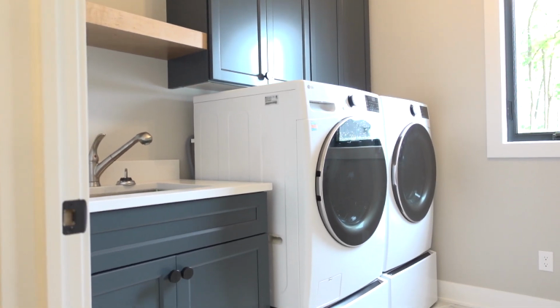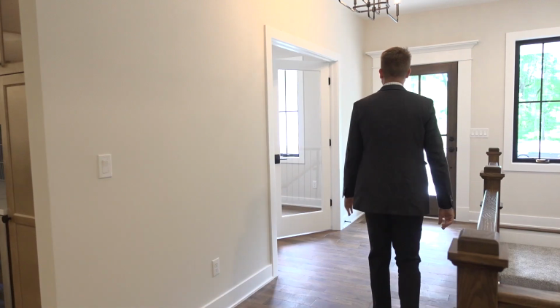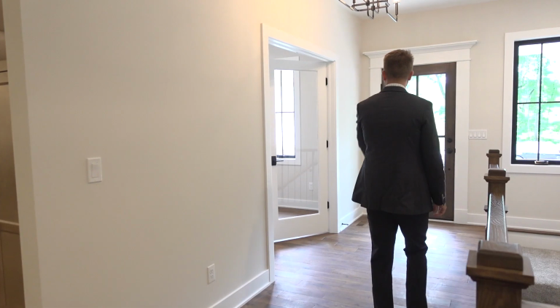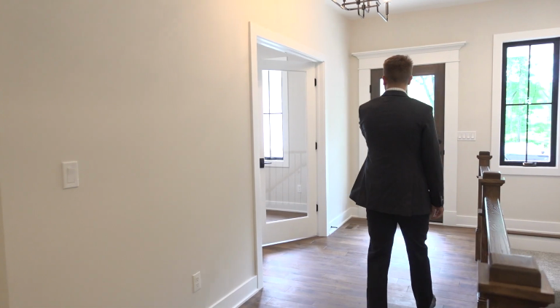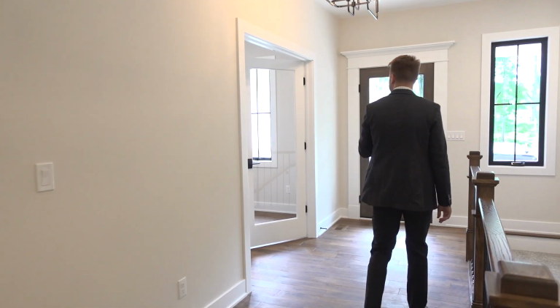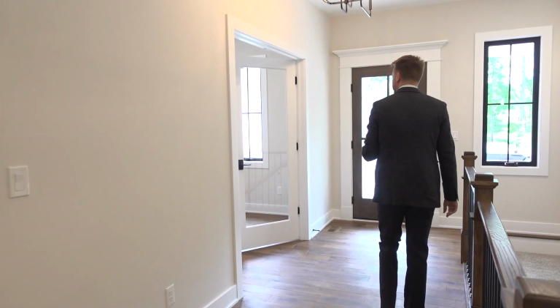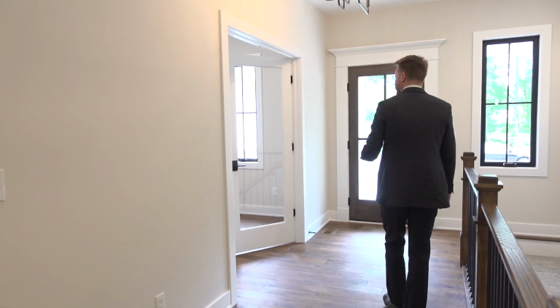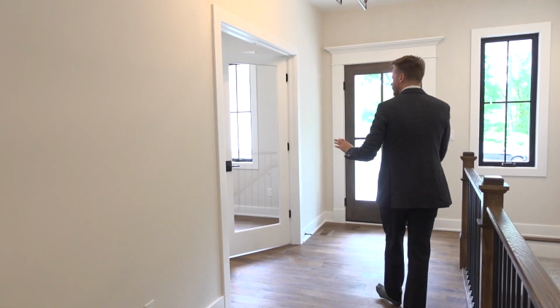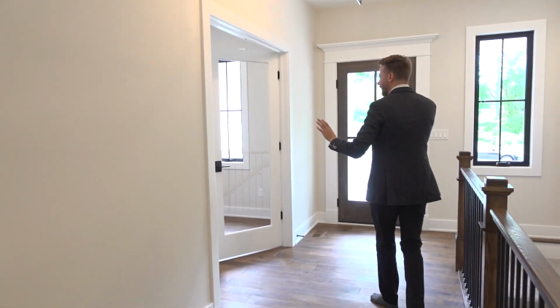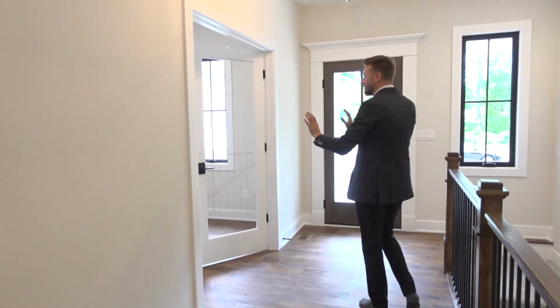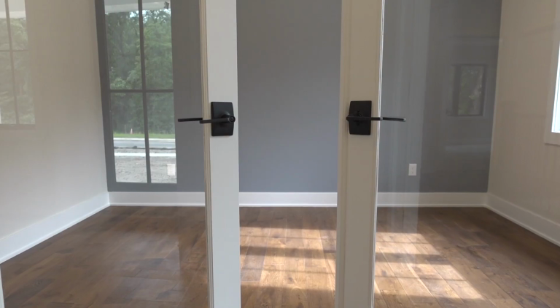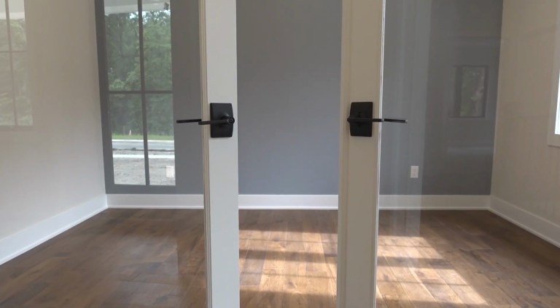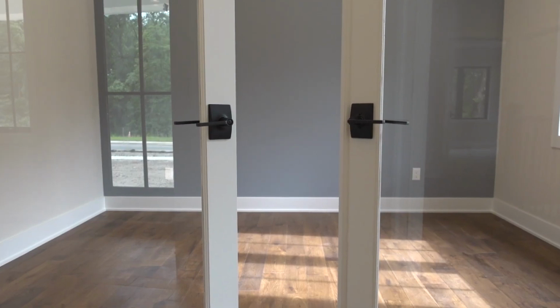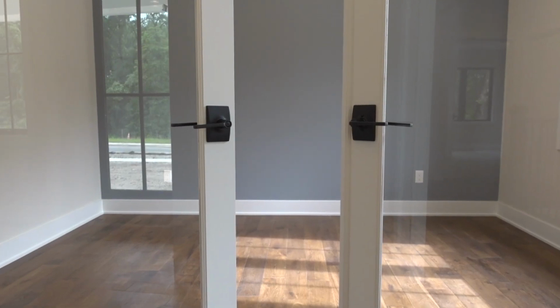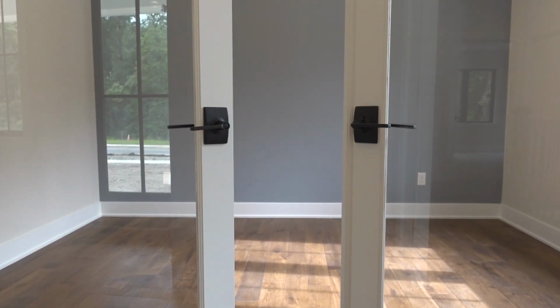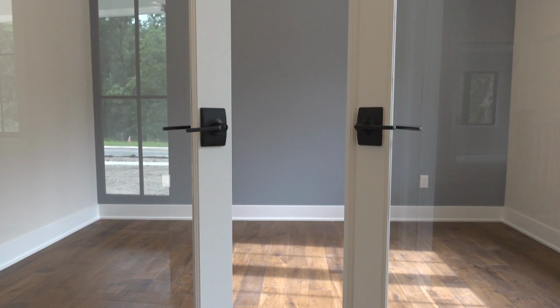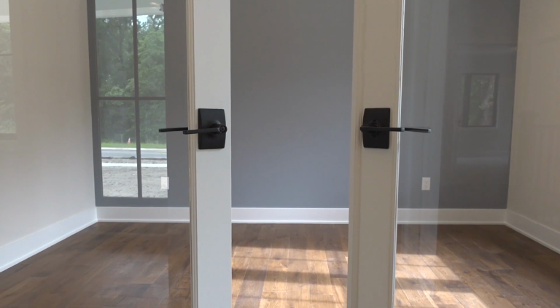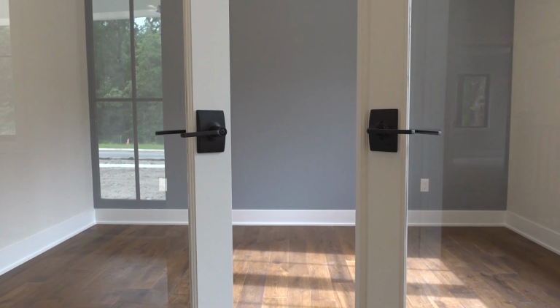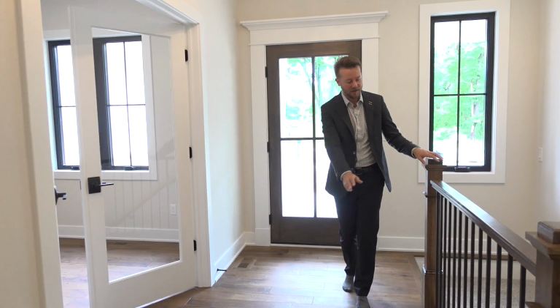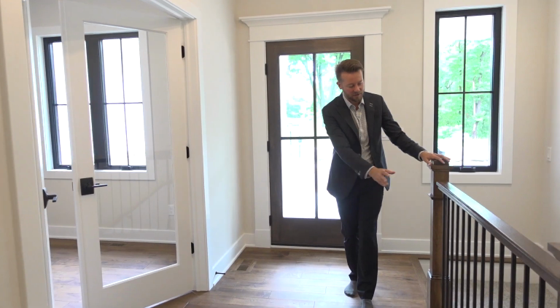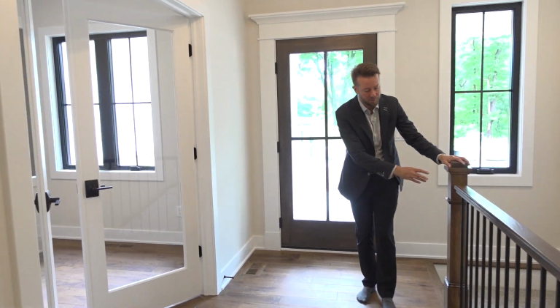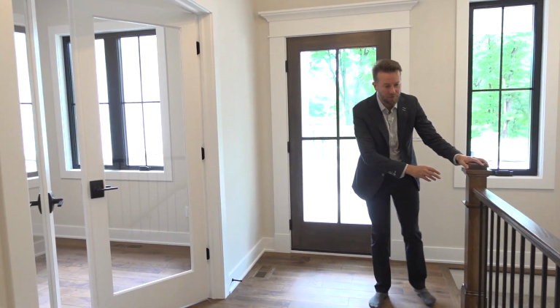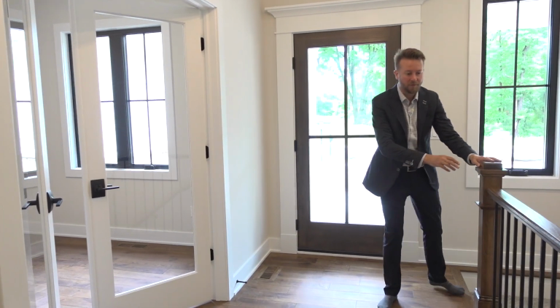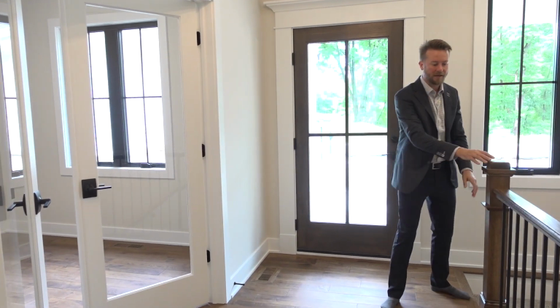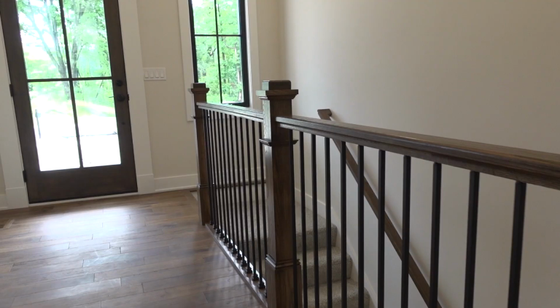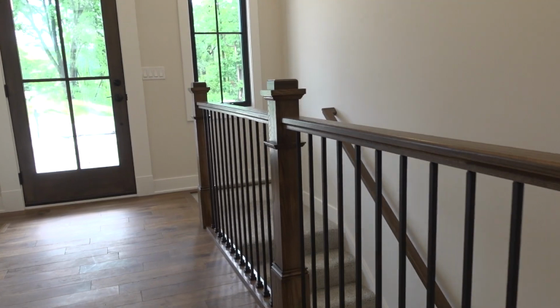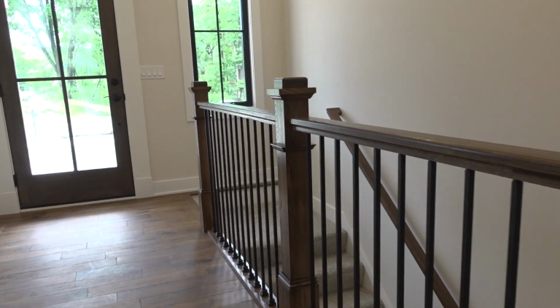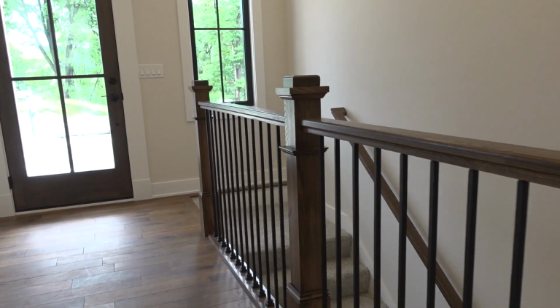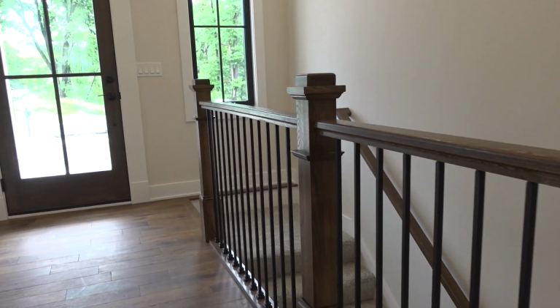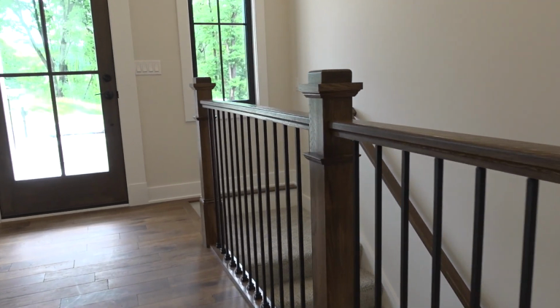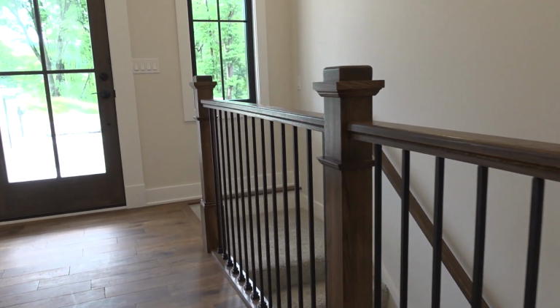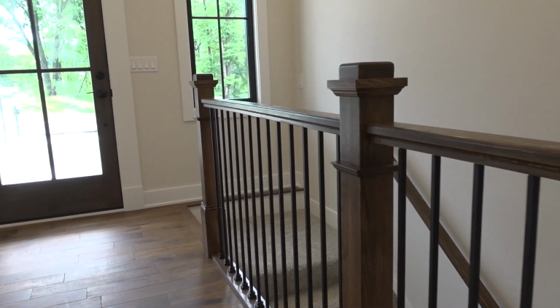If you're coming in off the front door, you do have this great office space. Check out these beautiful banisters. So let's head on down.